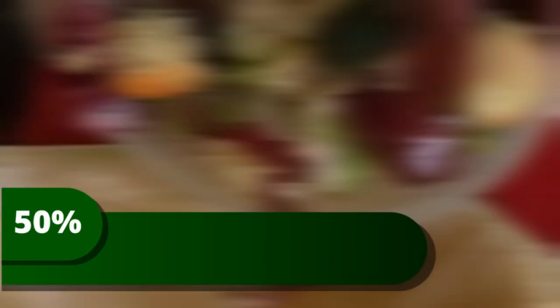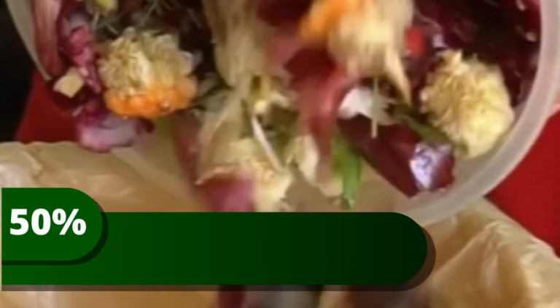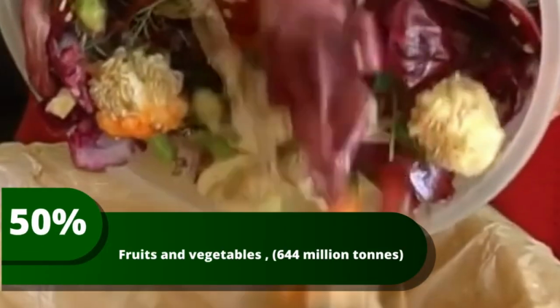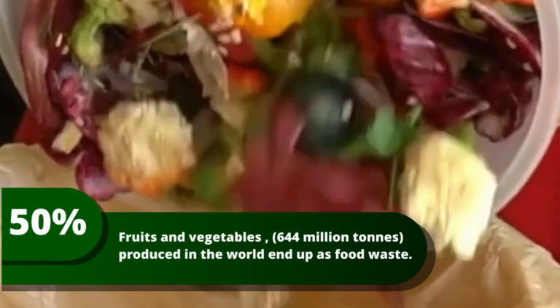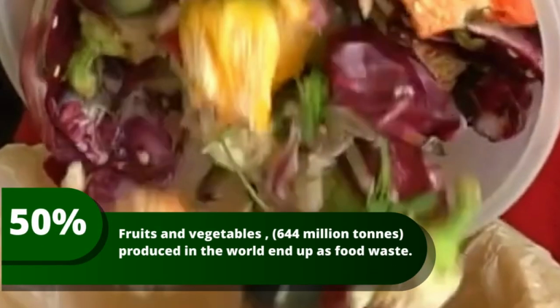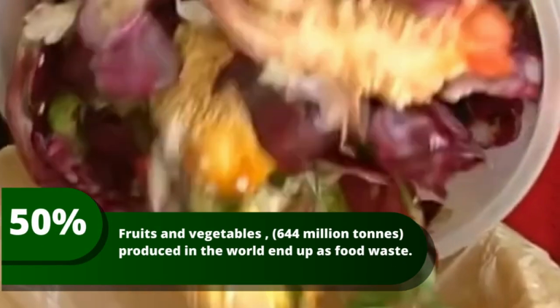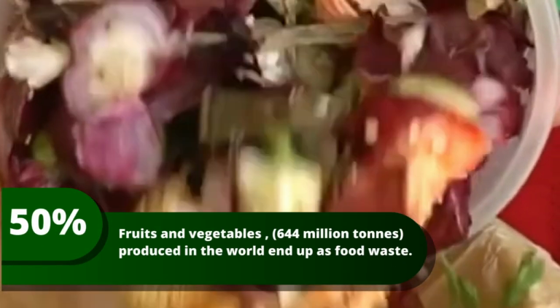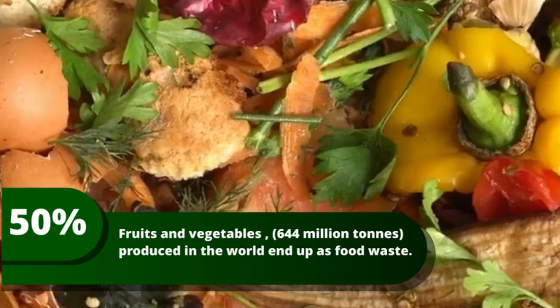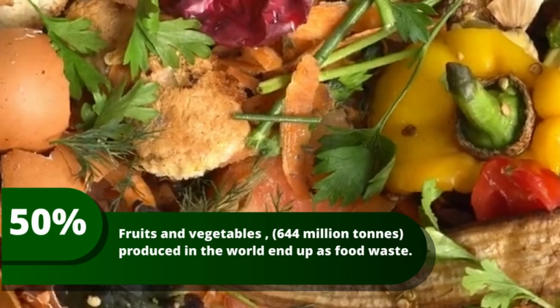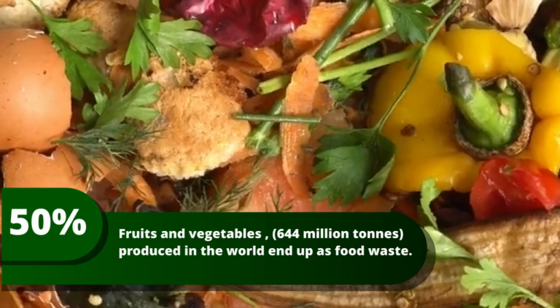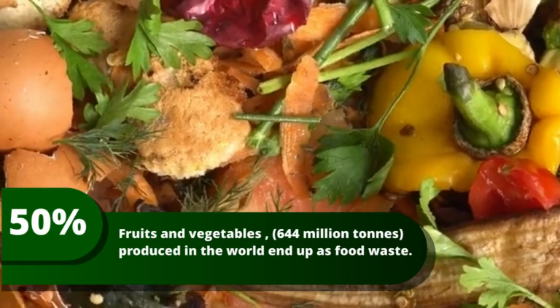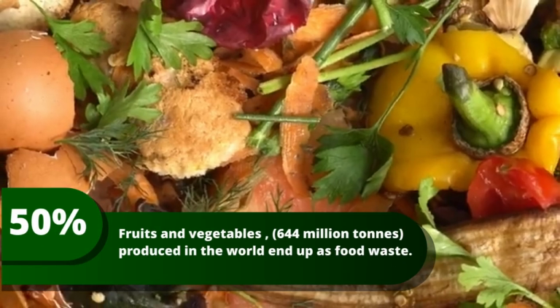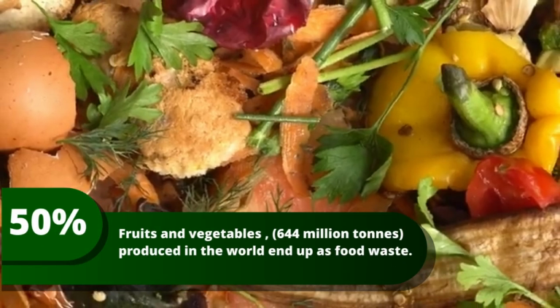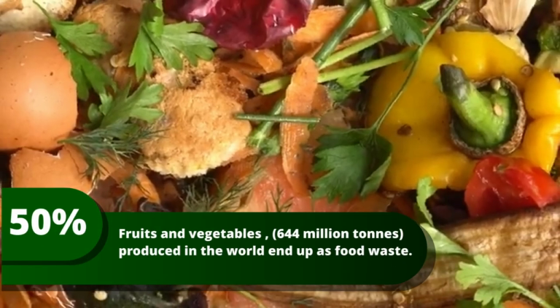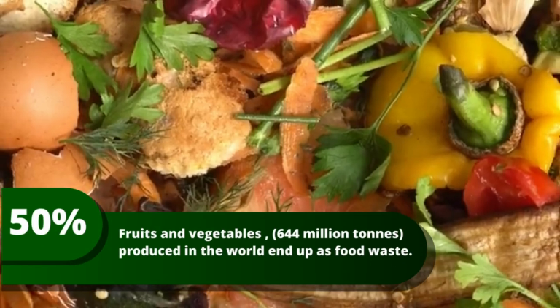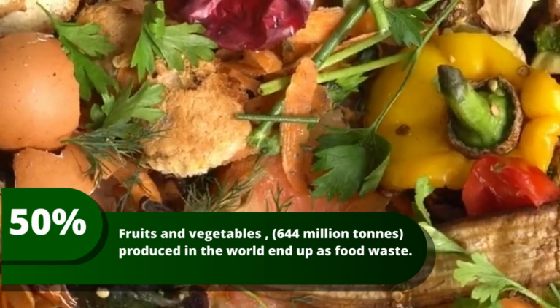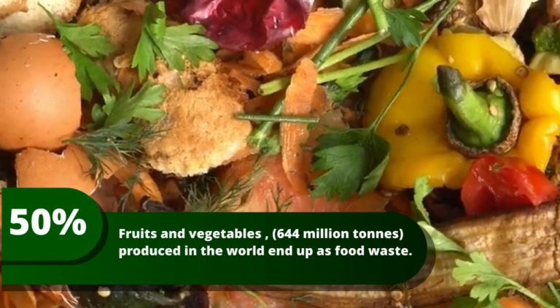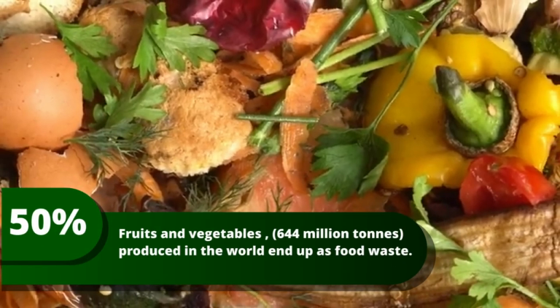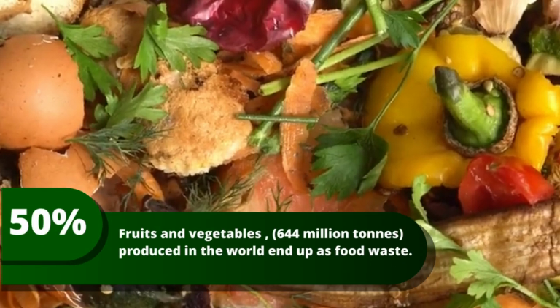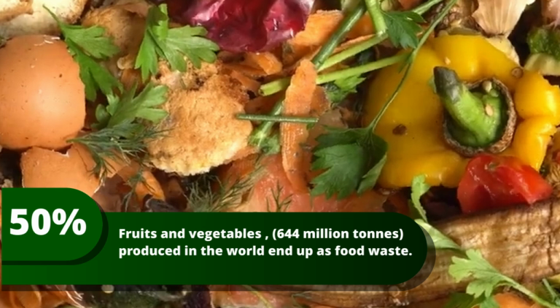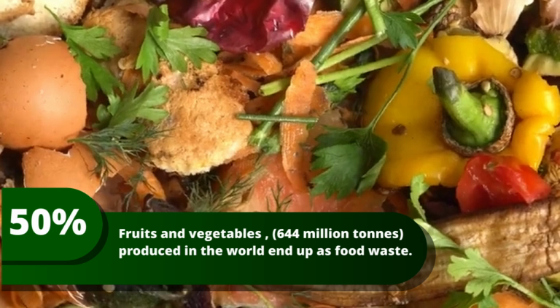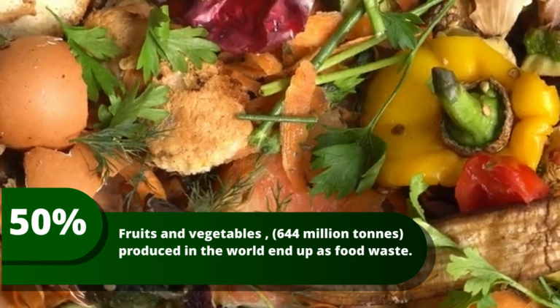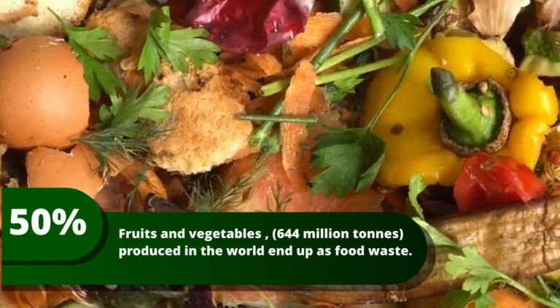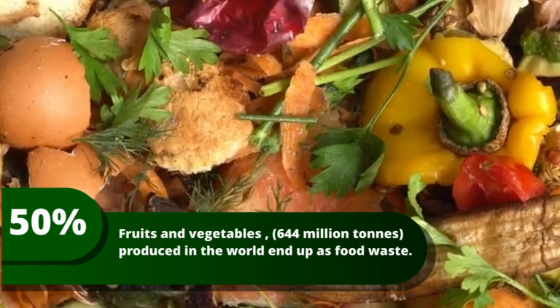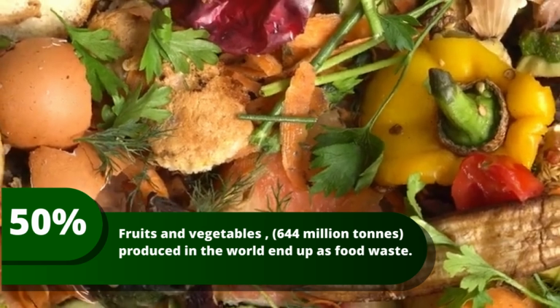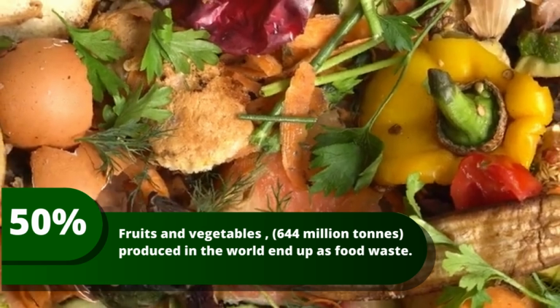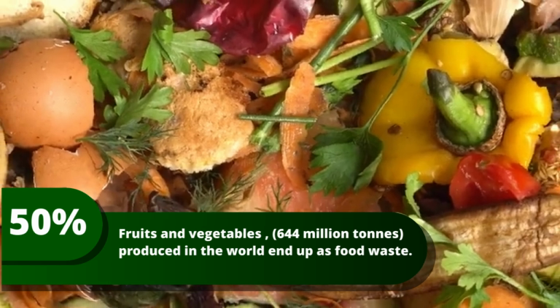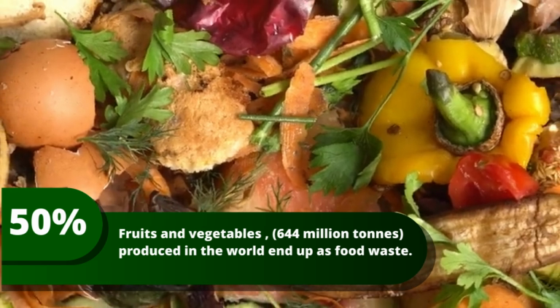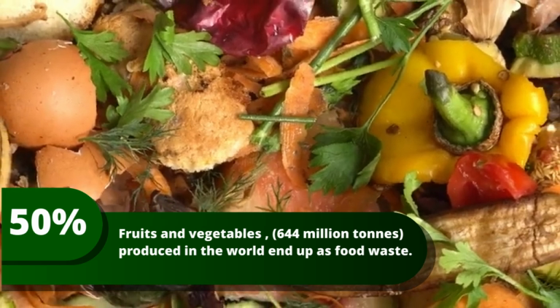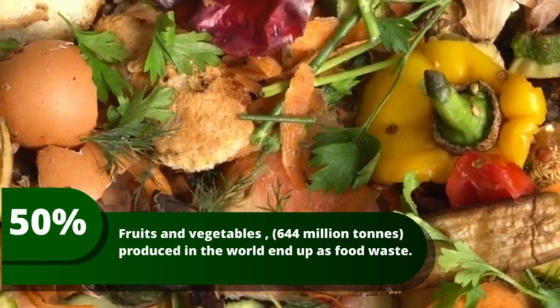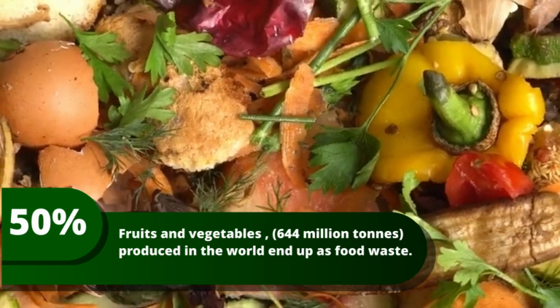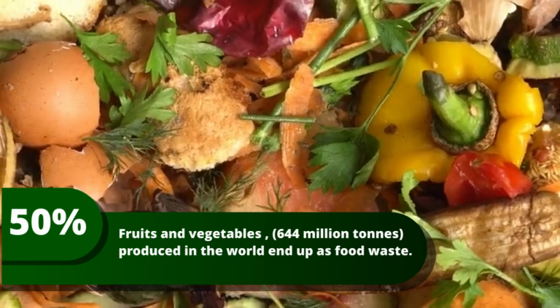Did you know that nearly half of all fruits and vegetables produced in the world end up as food waste? No effort is too small to end food waste. Thank you for watching.